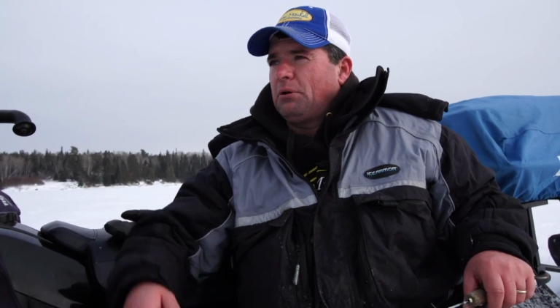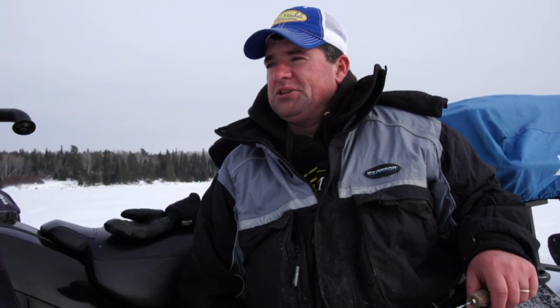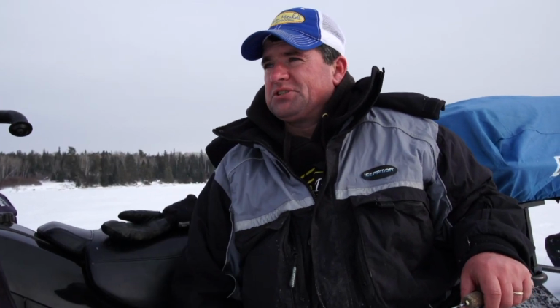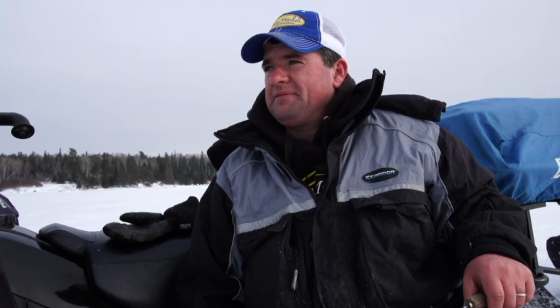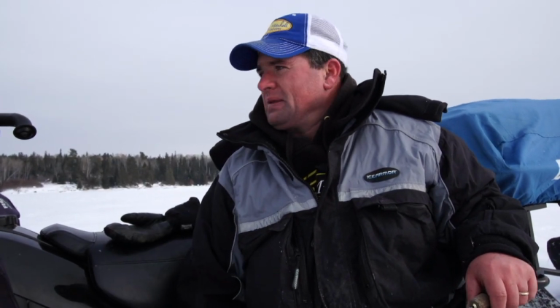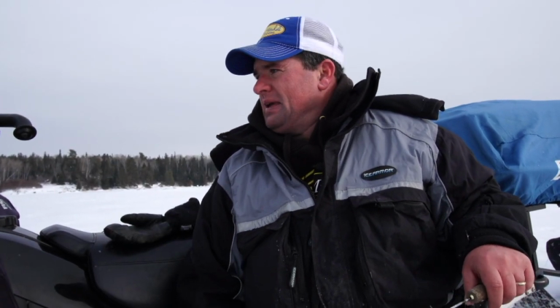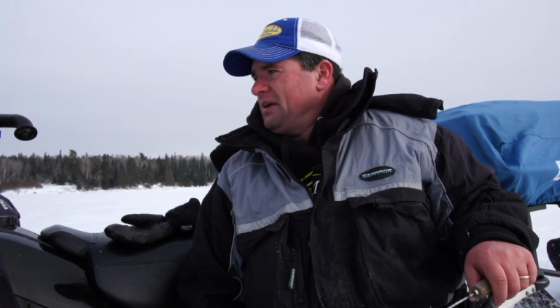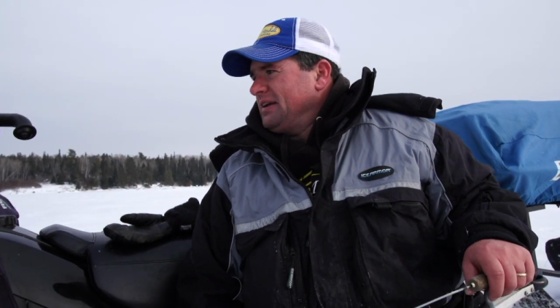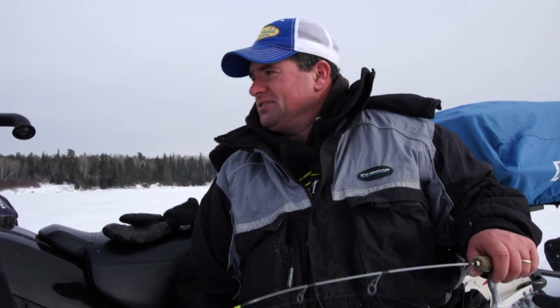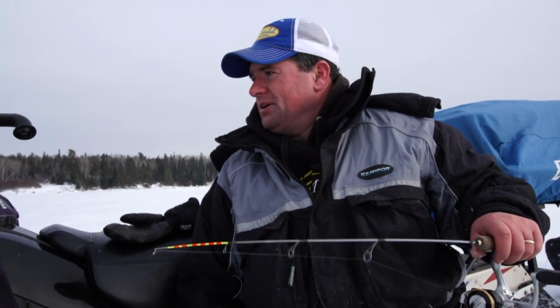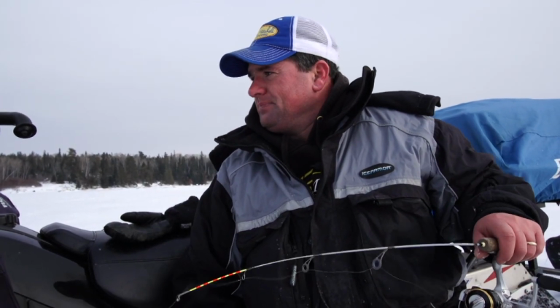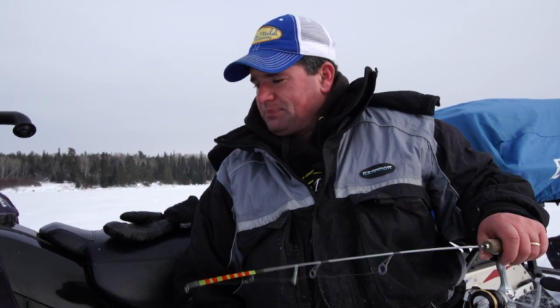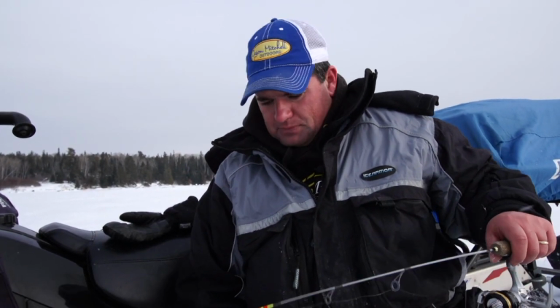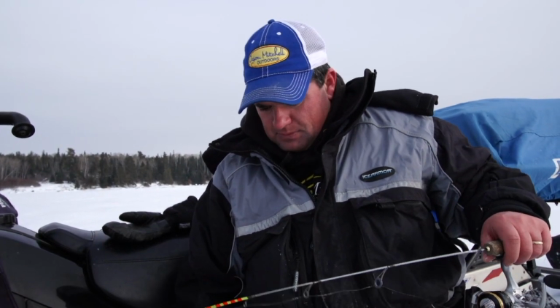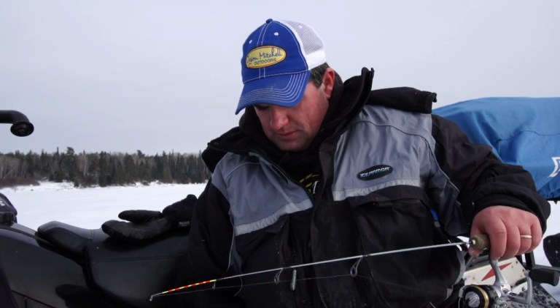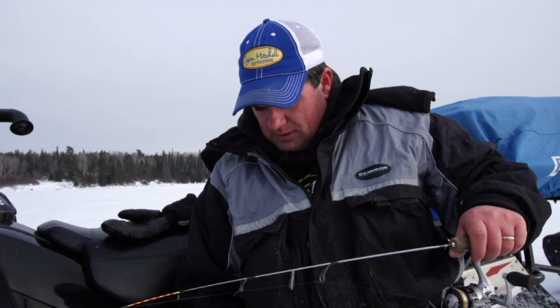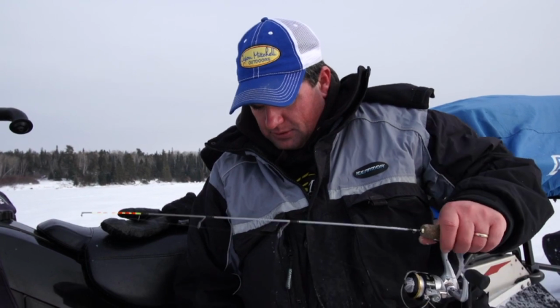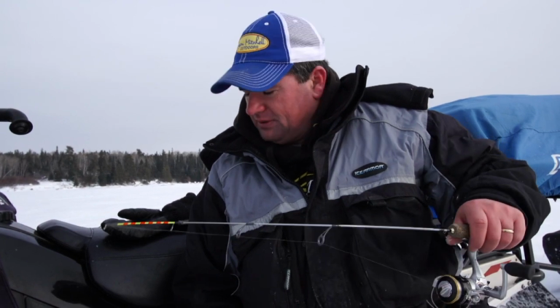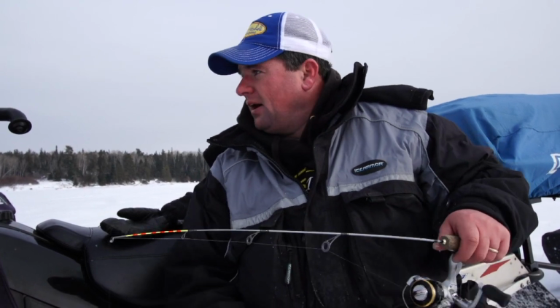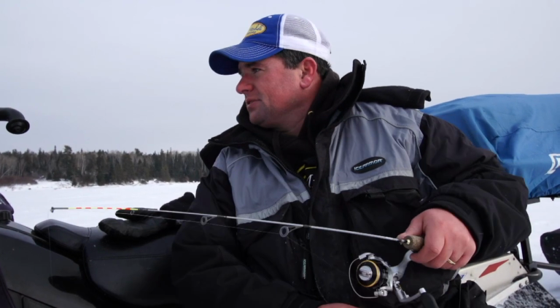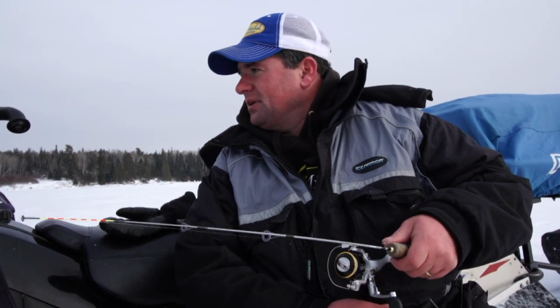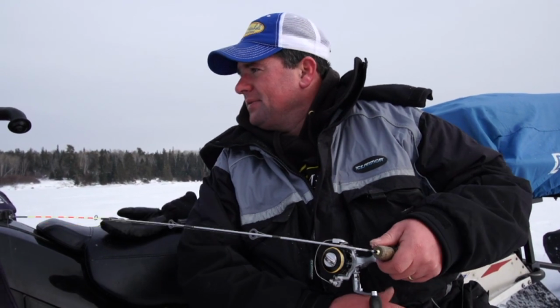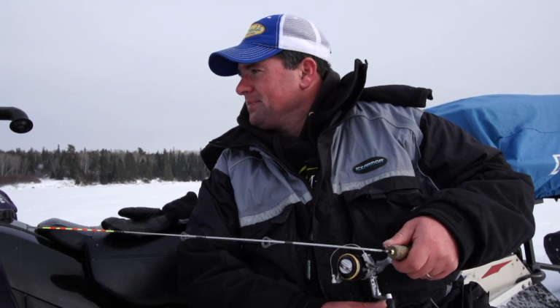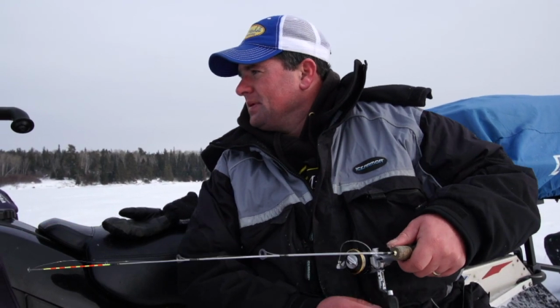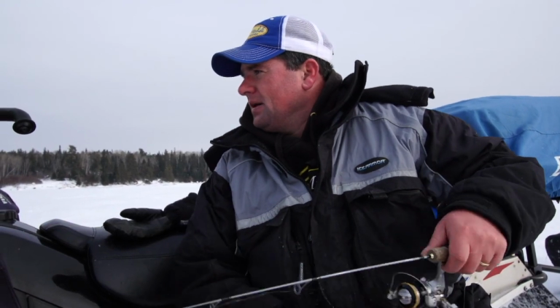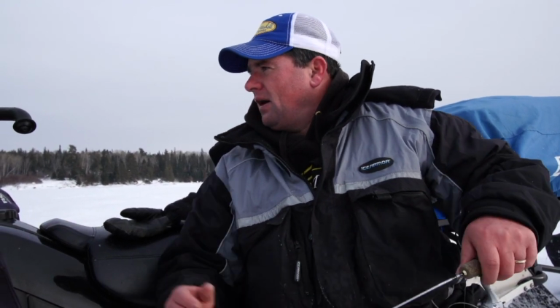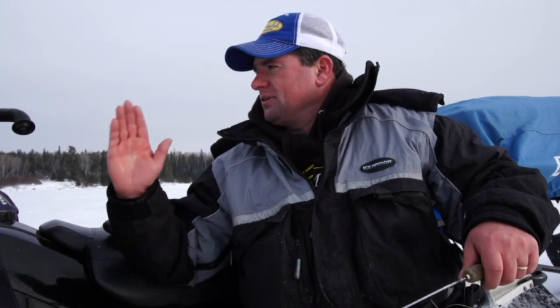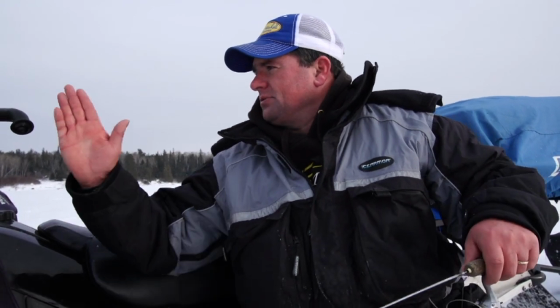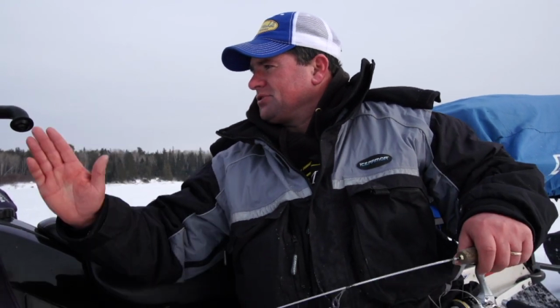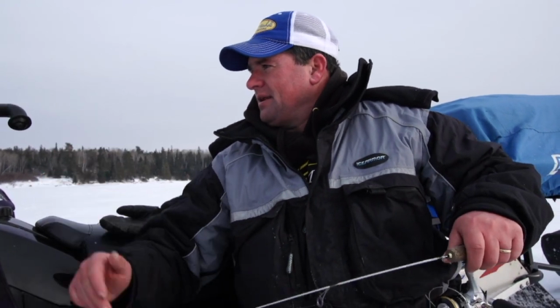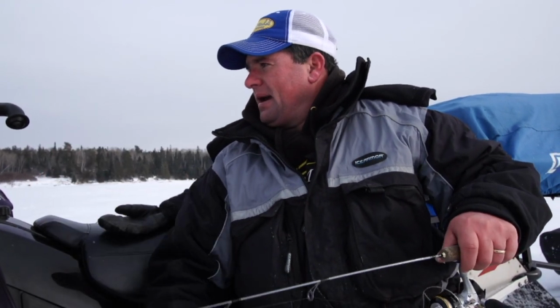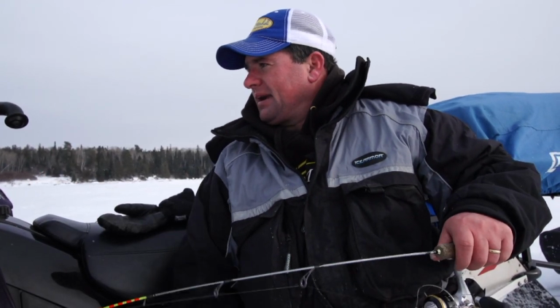Where I'm at out in the Dakotas we don't have a lot of trees, so I like to run the auger crossways. But up here in the Canadian Shield where they're going through a lot of portages, they'll have a tendency to run the augers going straight back.